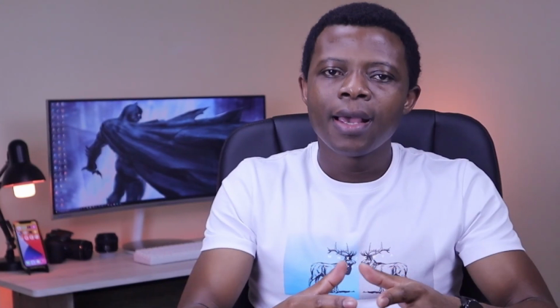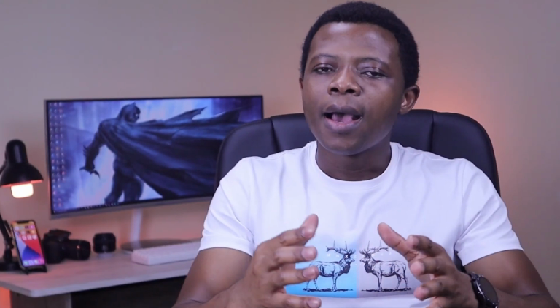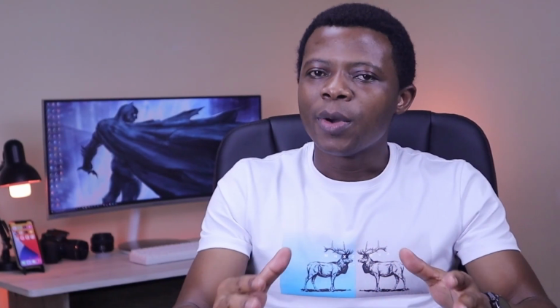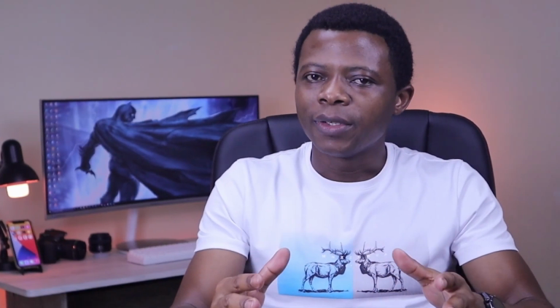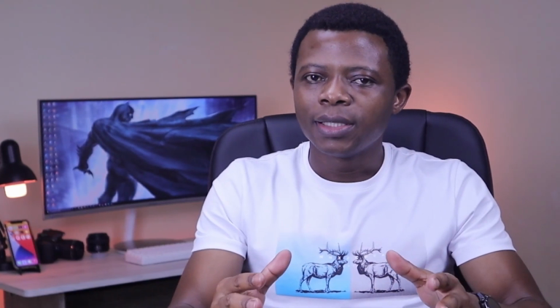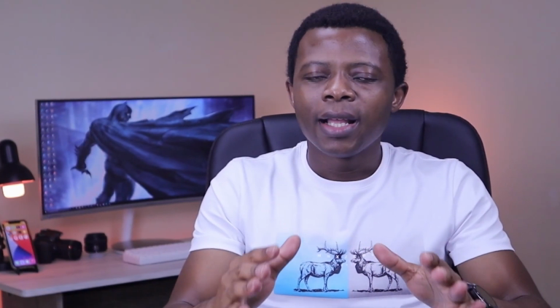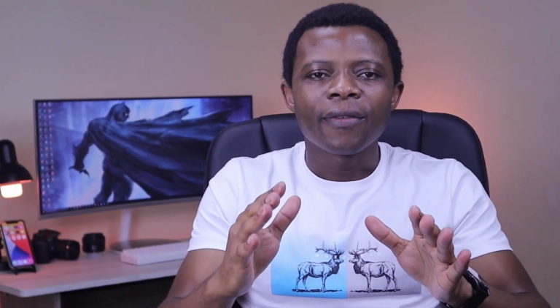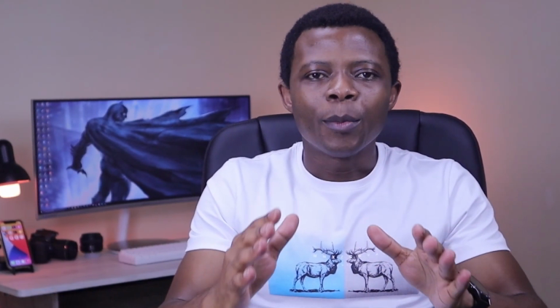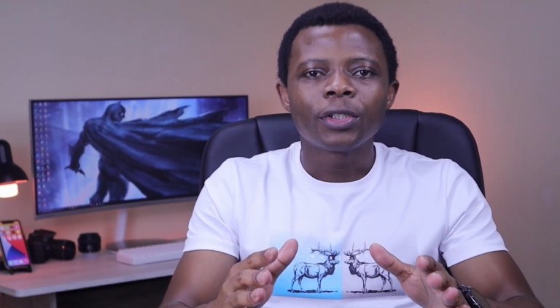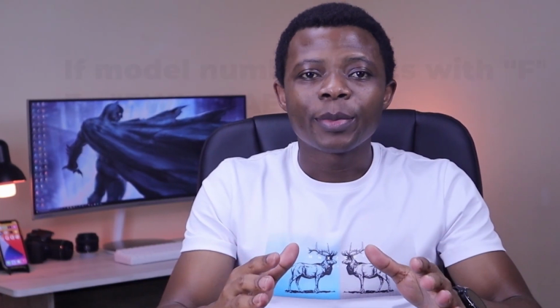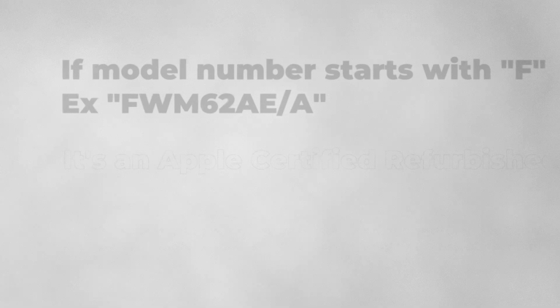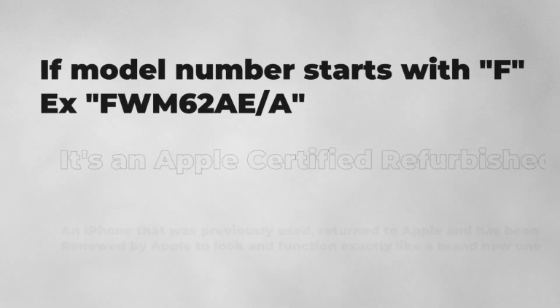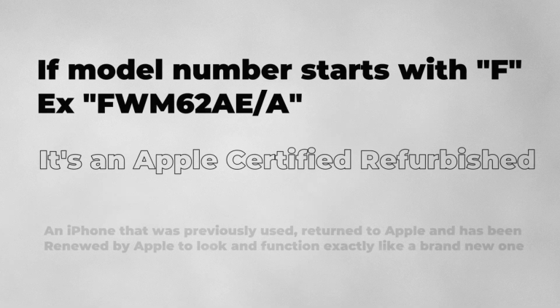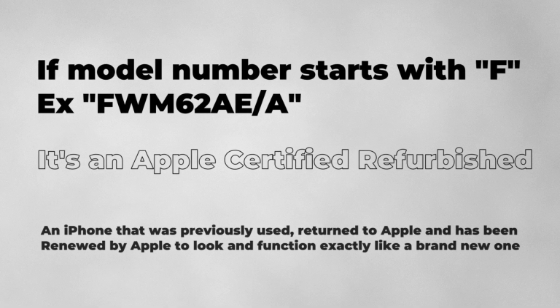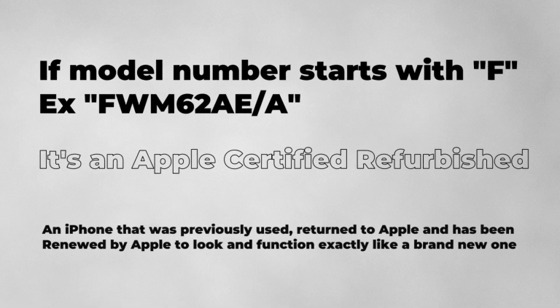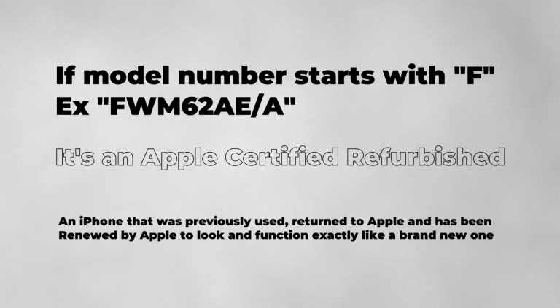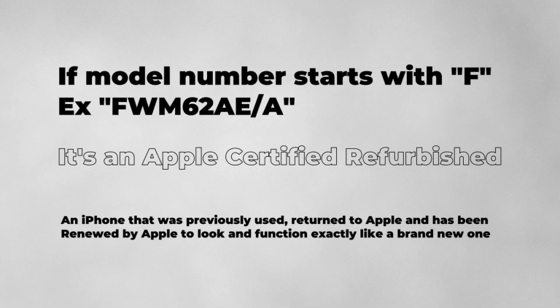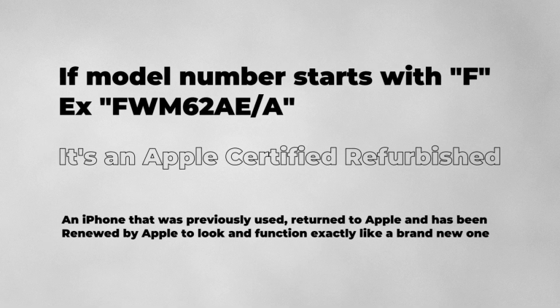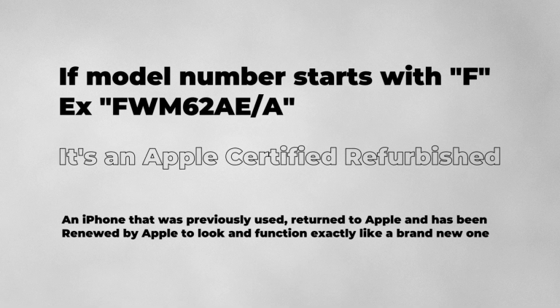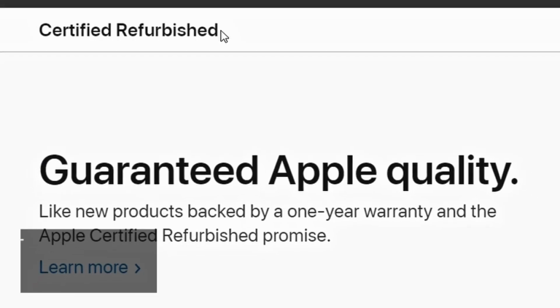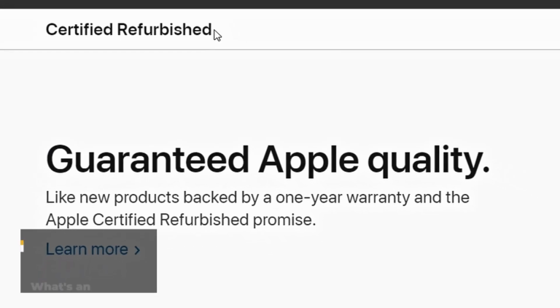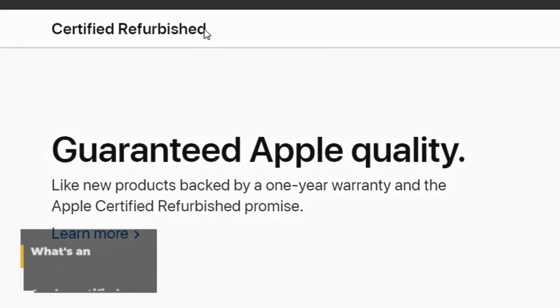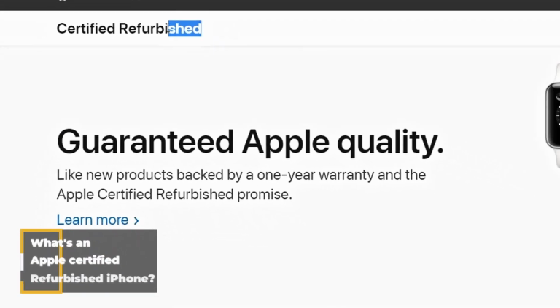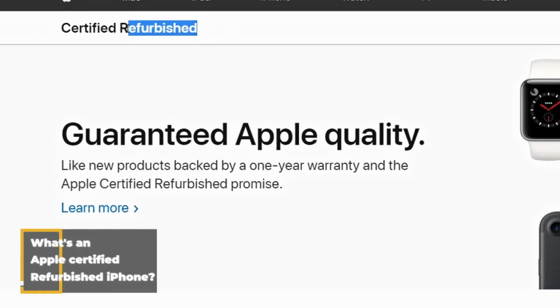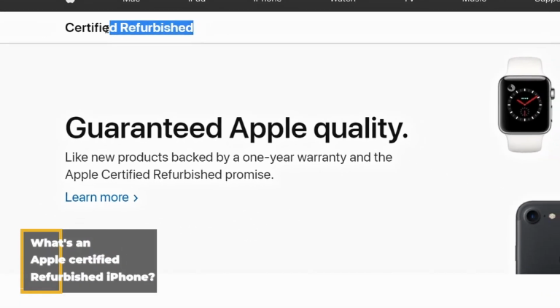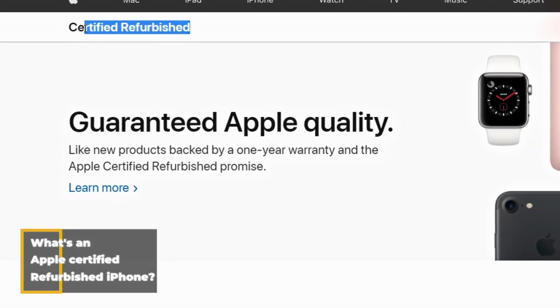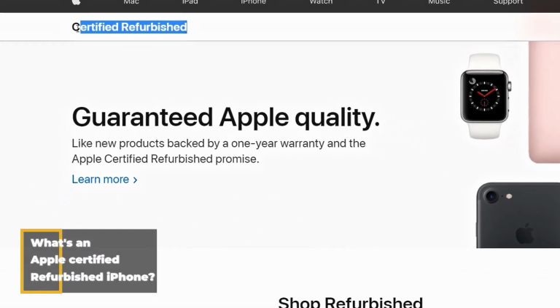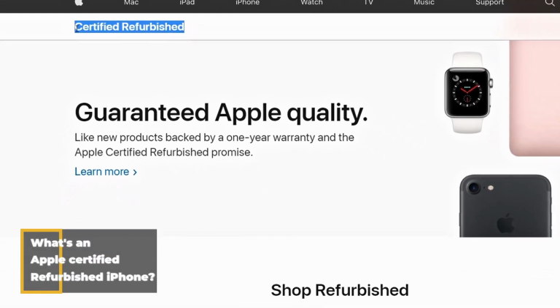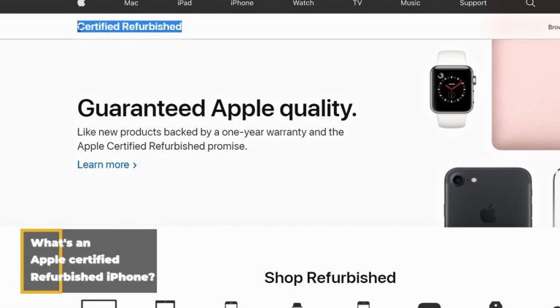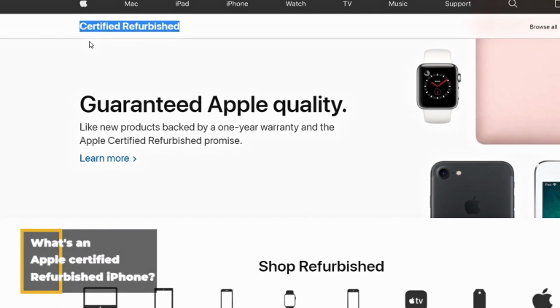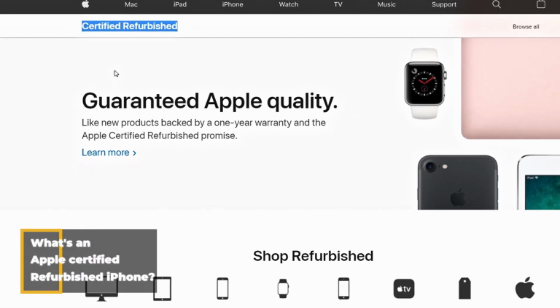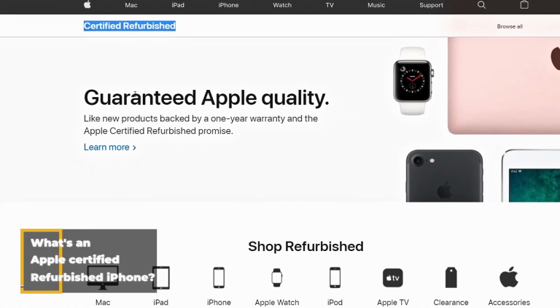However, if the model number starts with an F, it means it's an Apple-certified refurbished iPhone.